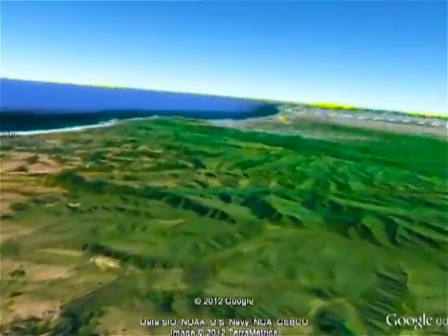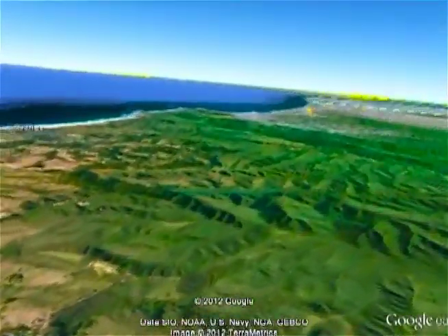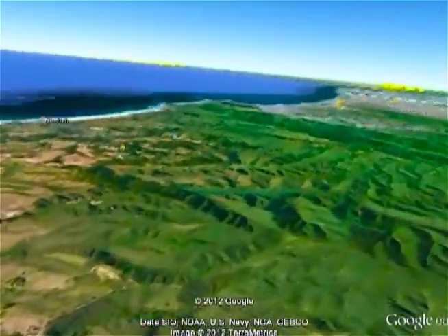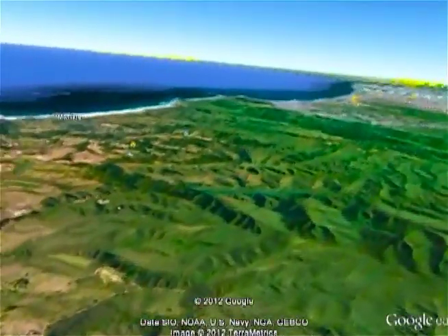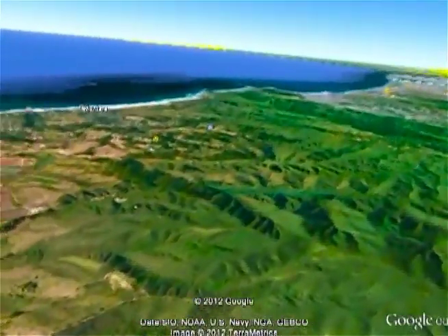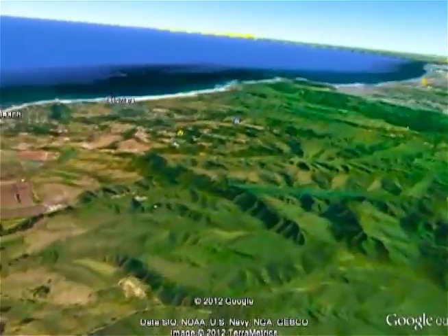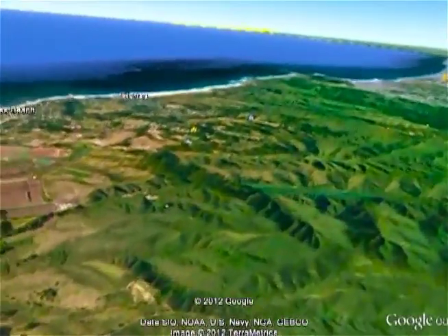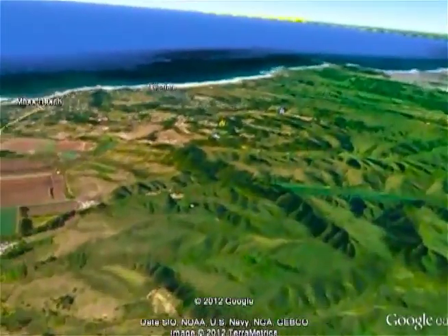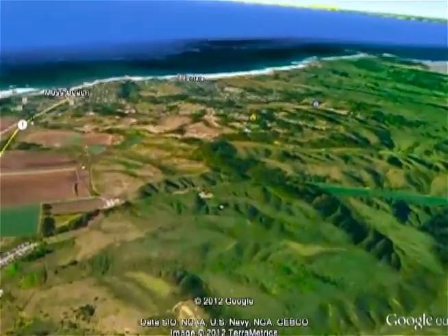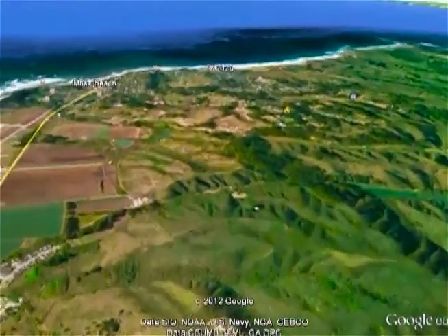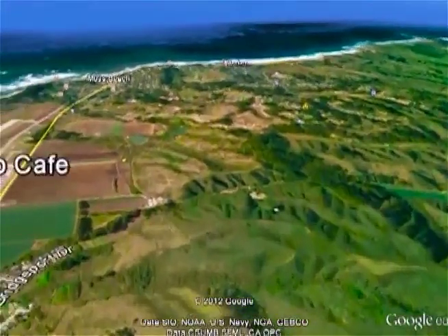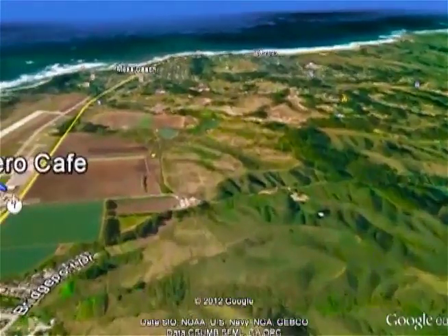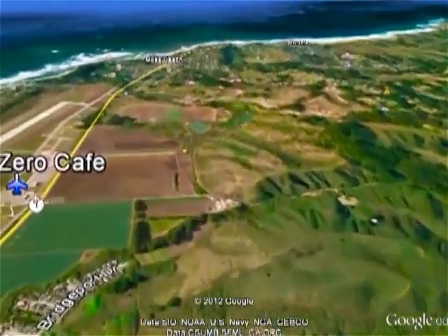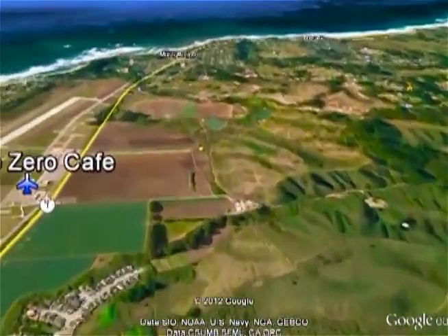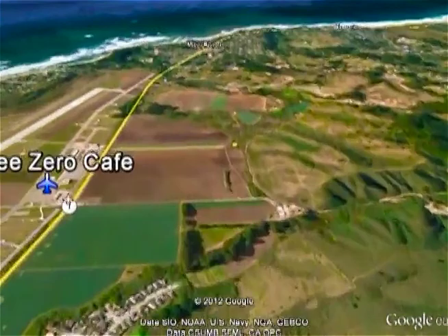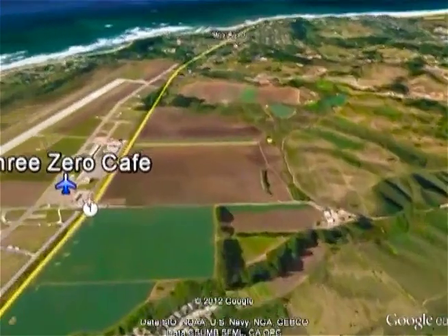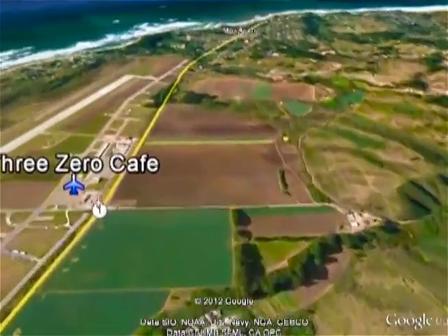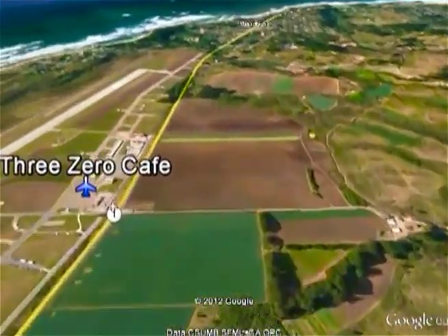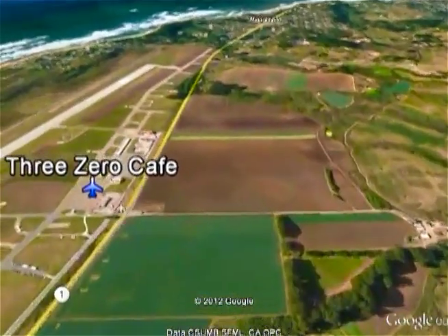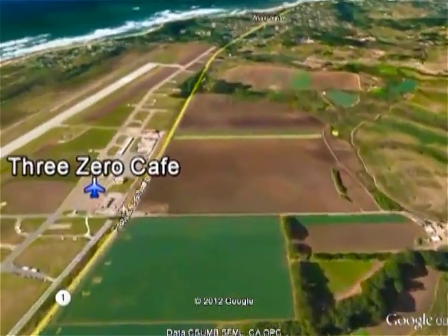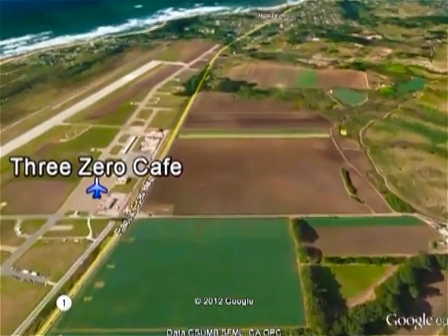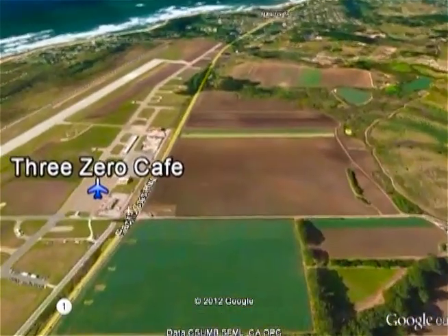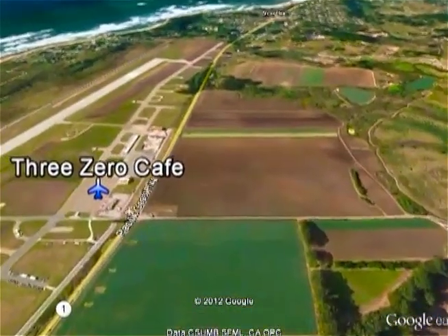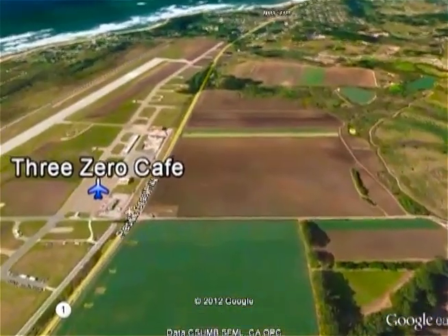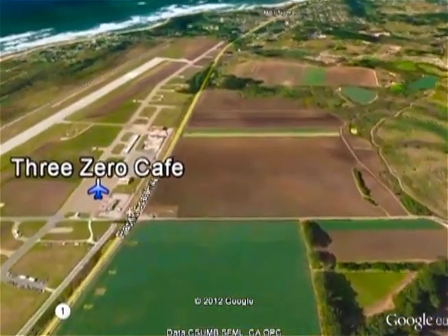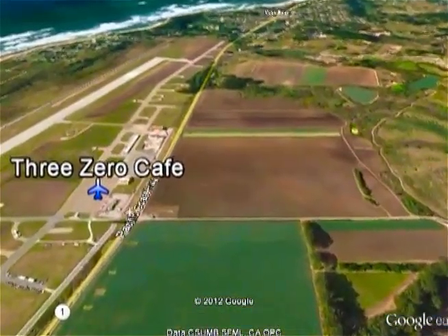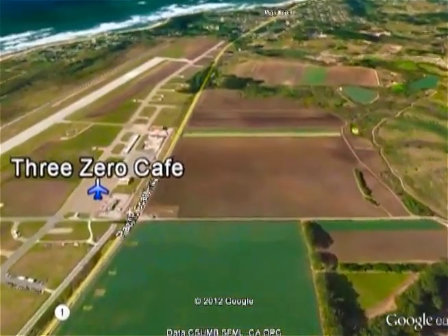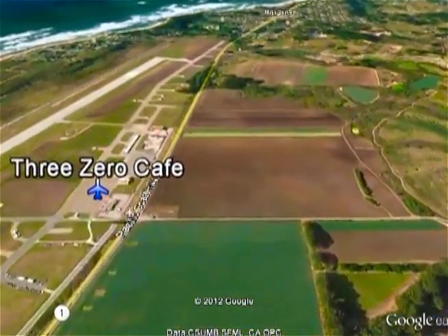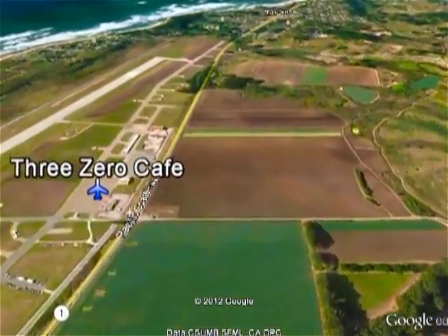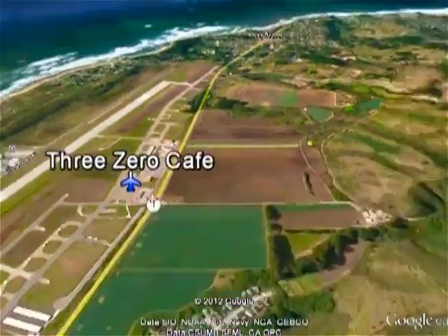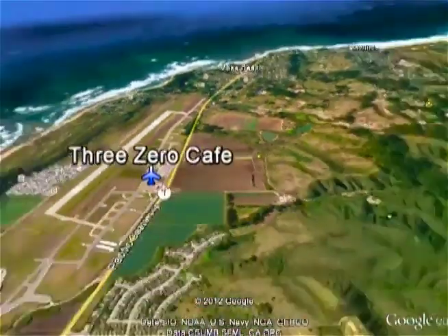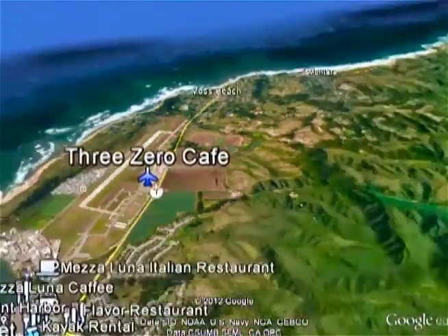Just a mile up the road is 3-0 Cafe at the airport — the locals' favorite for breakfast.